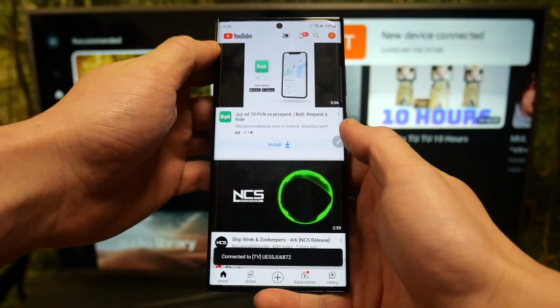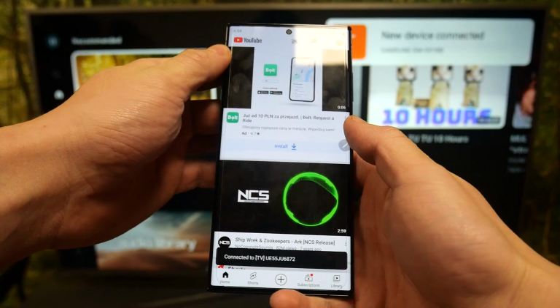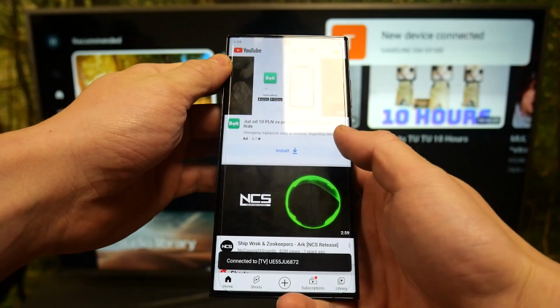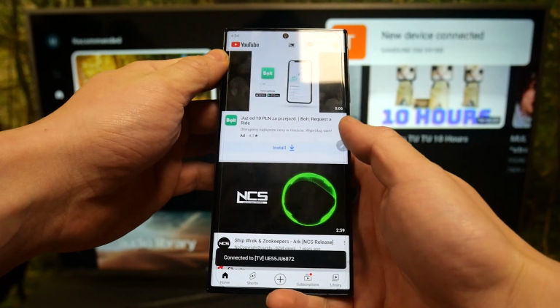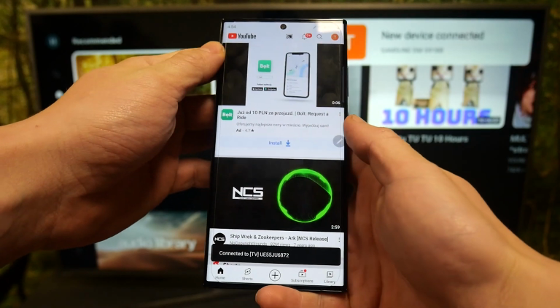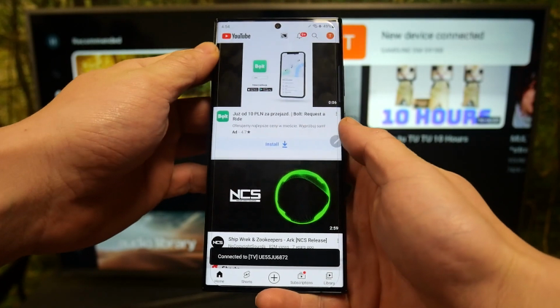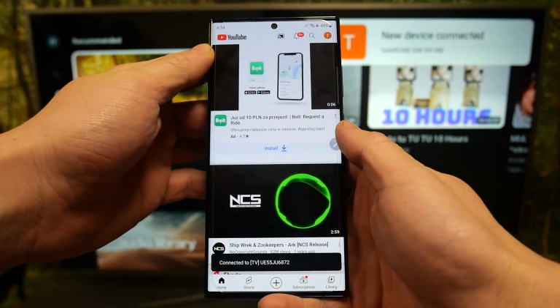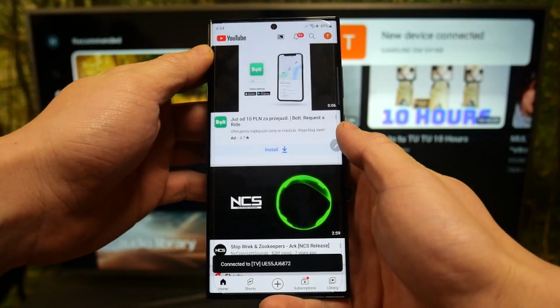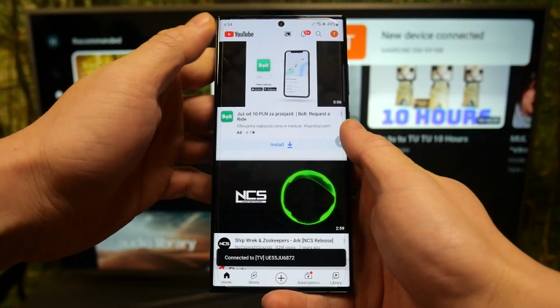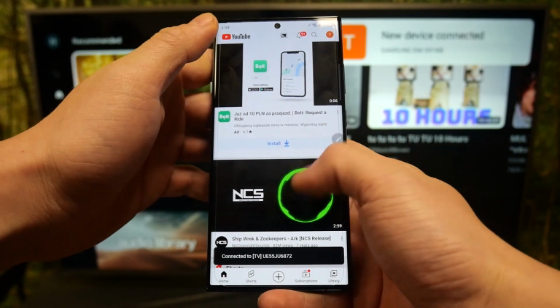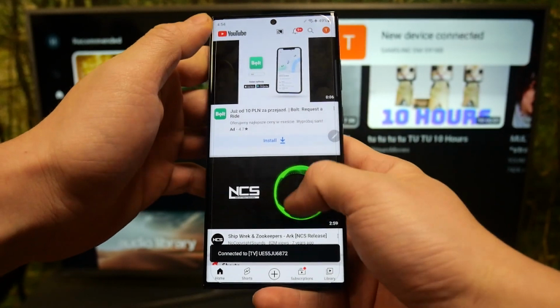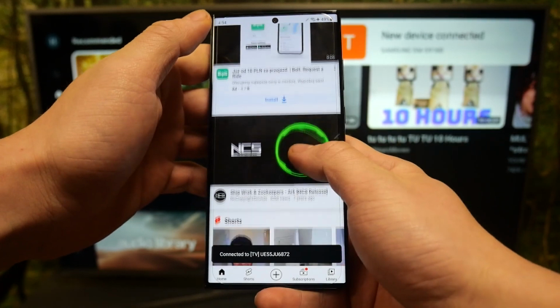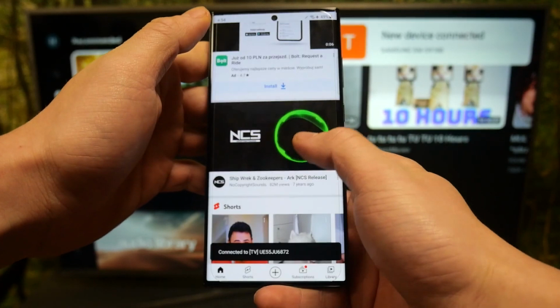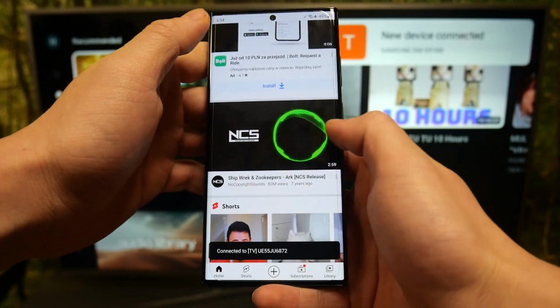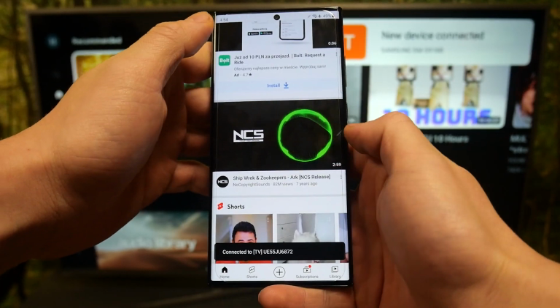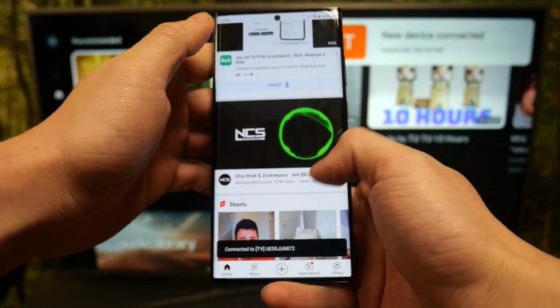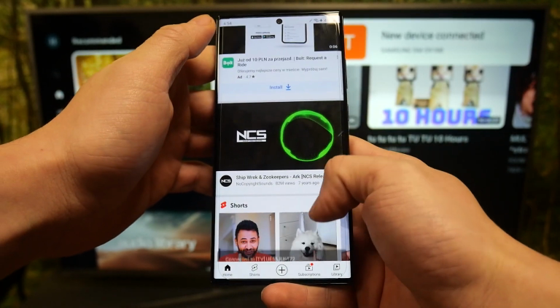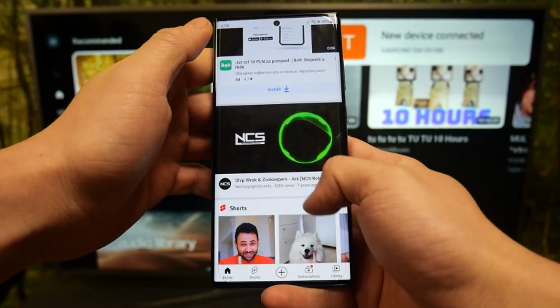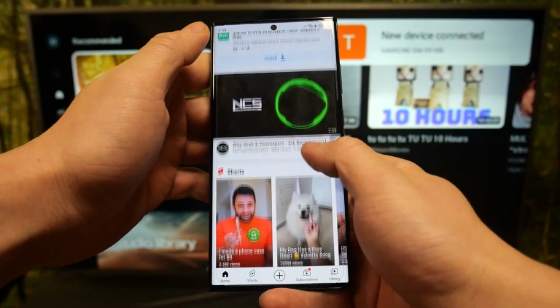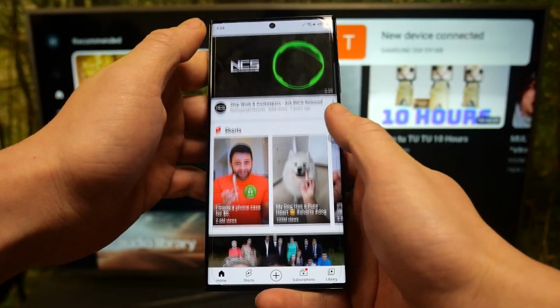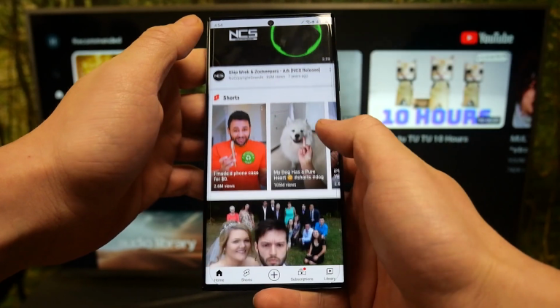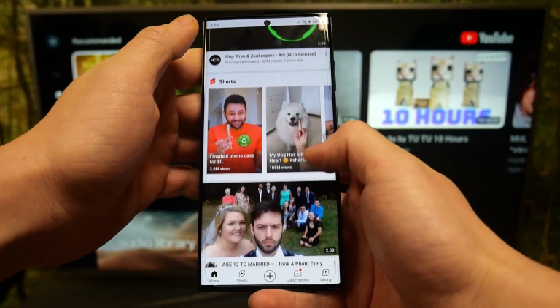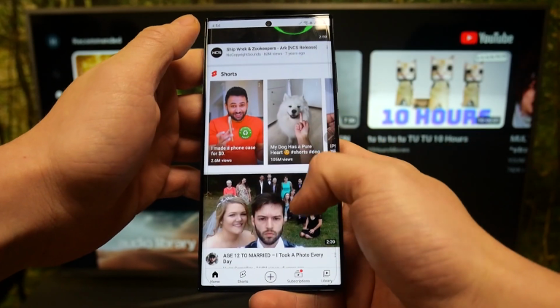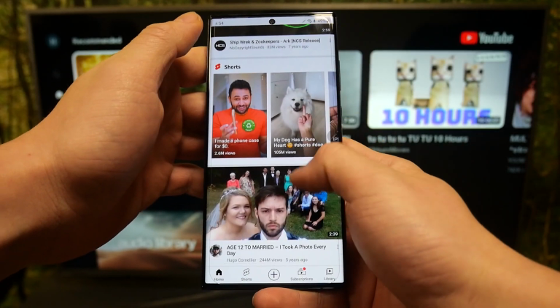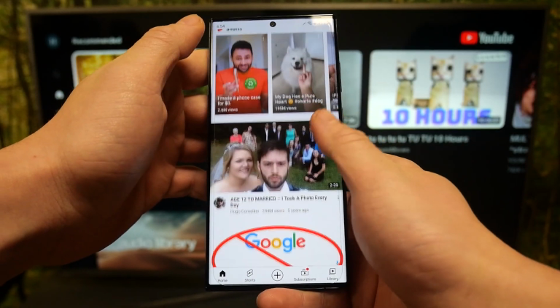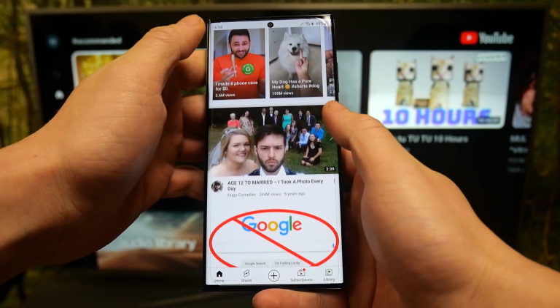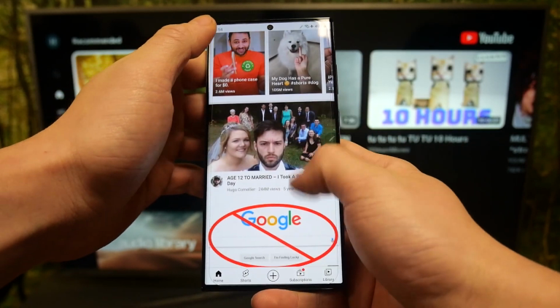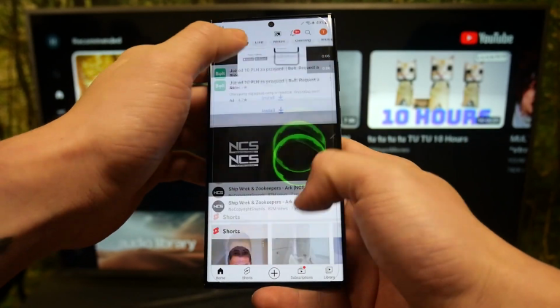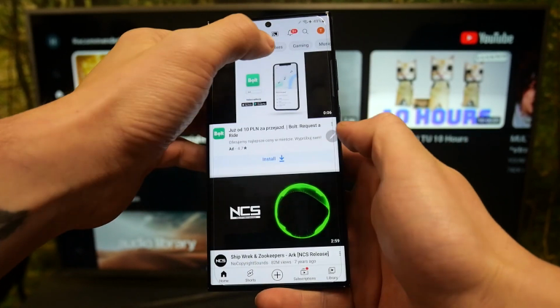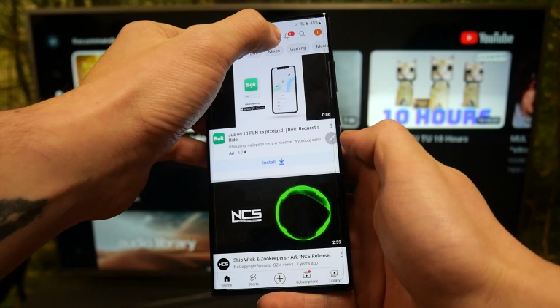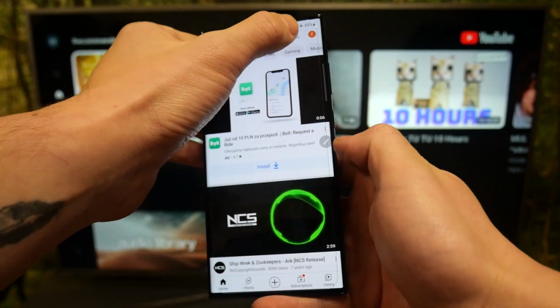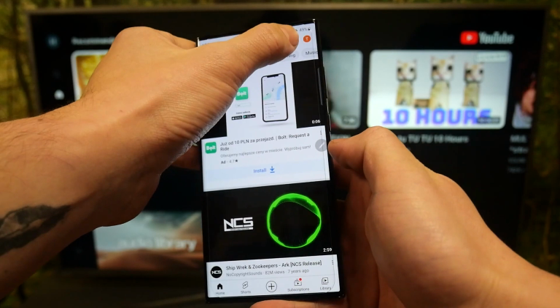Now, when the devices are connected, you can cast any video you want from your smartphone to the TV.